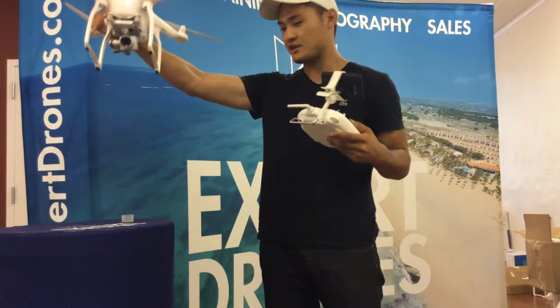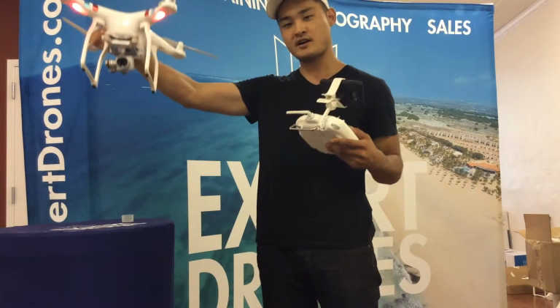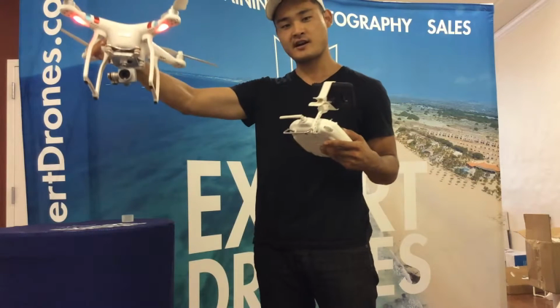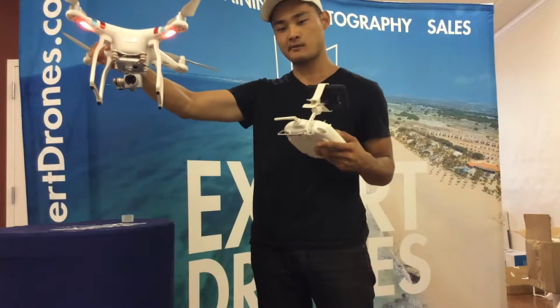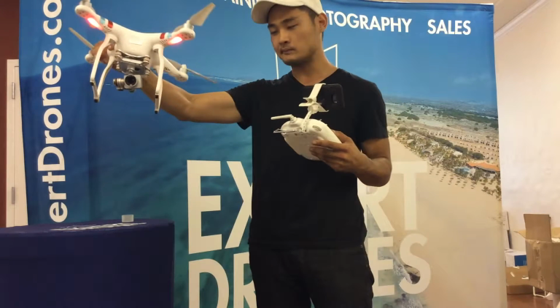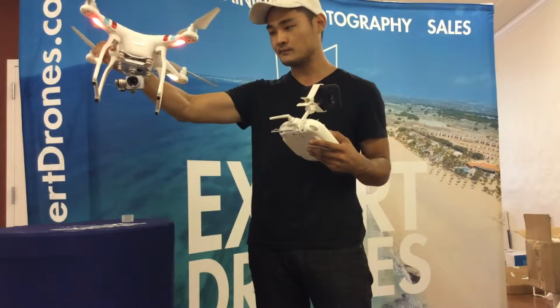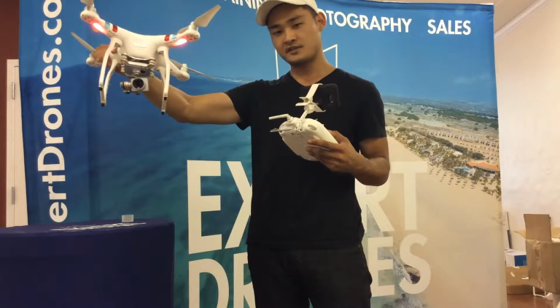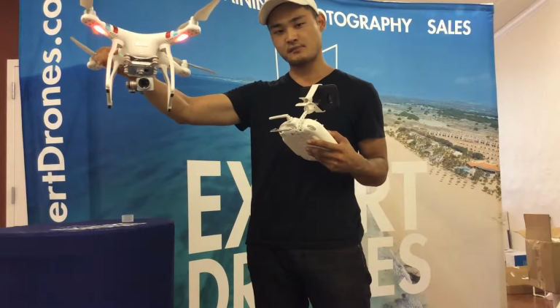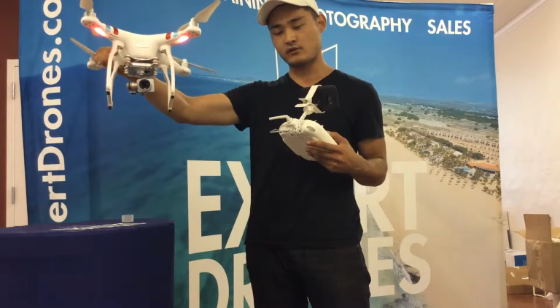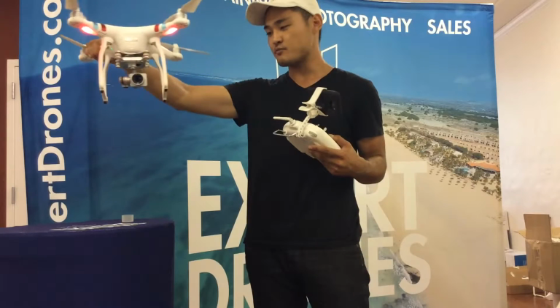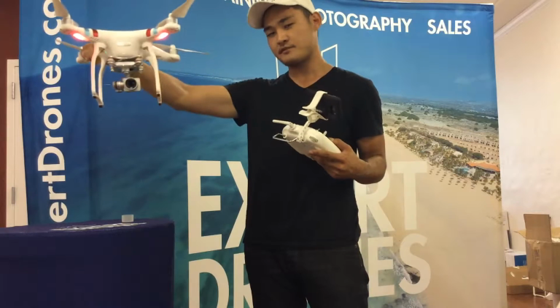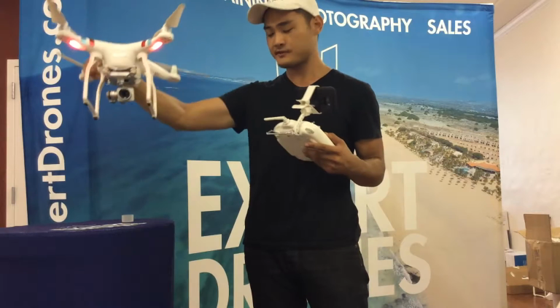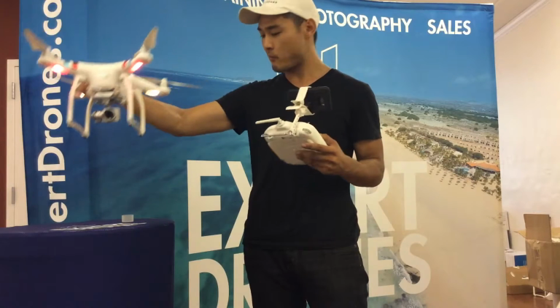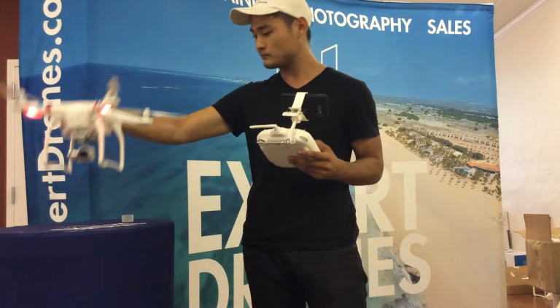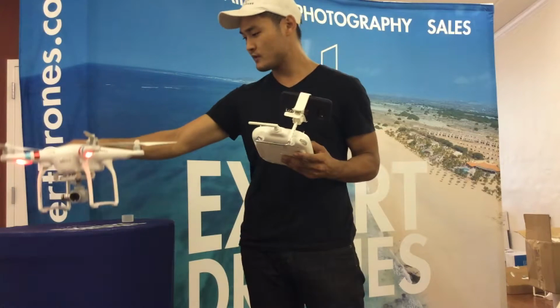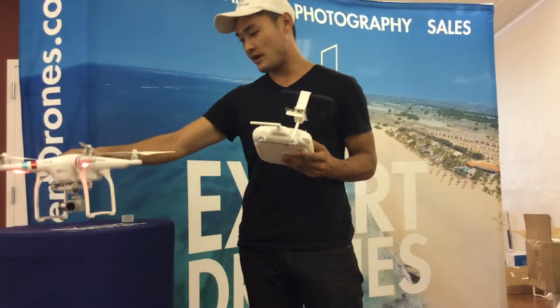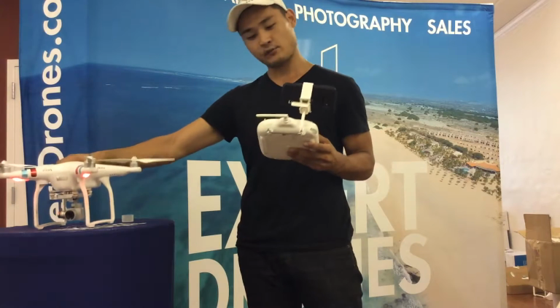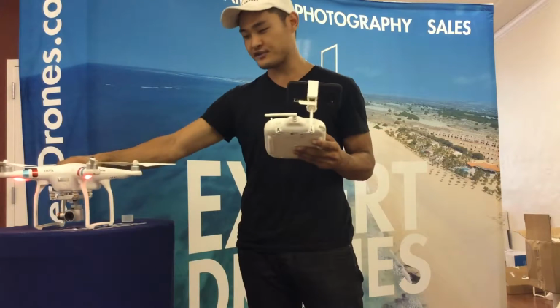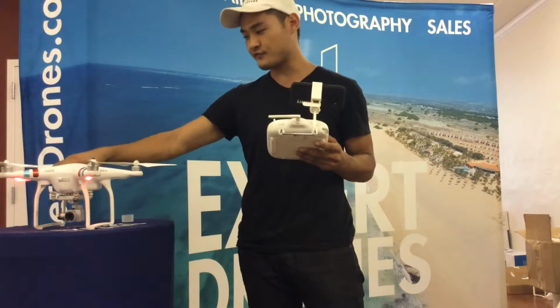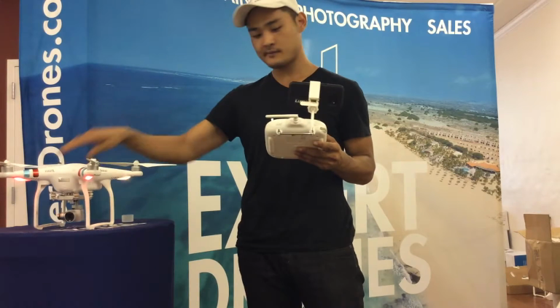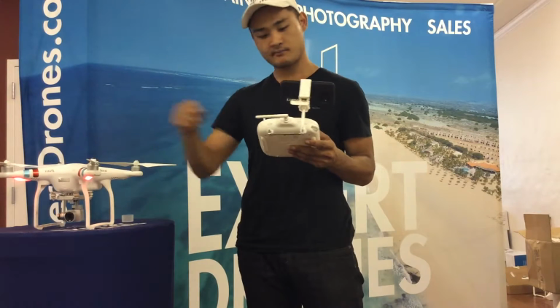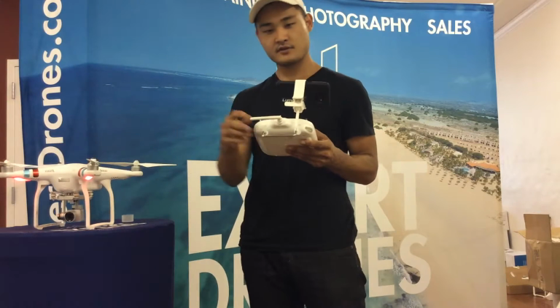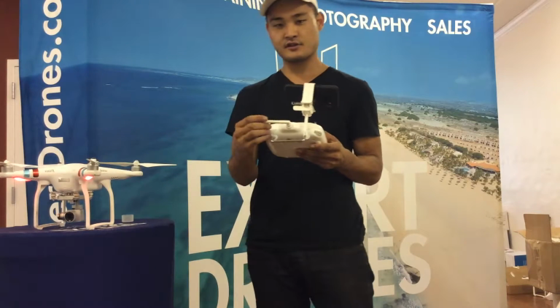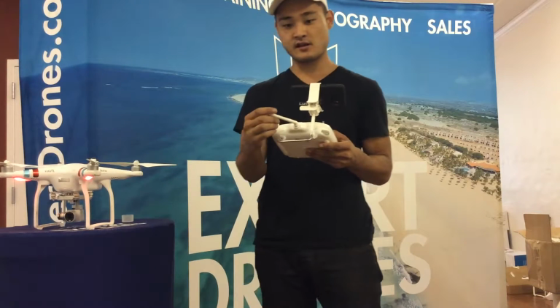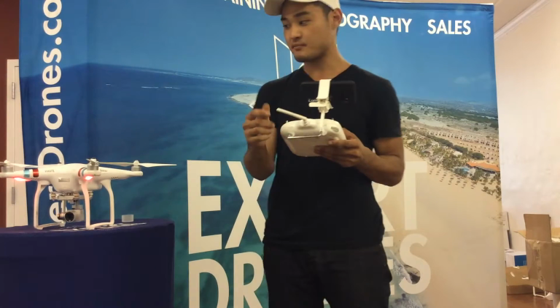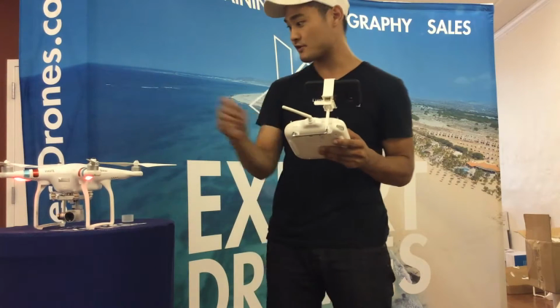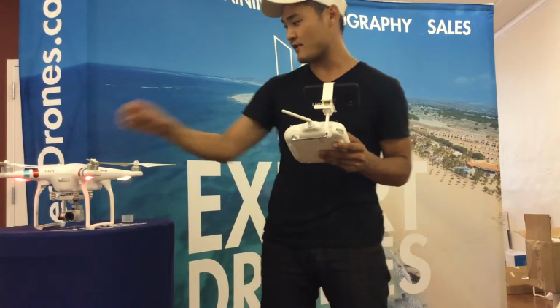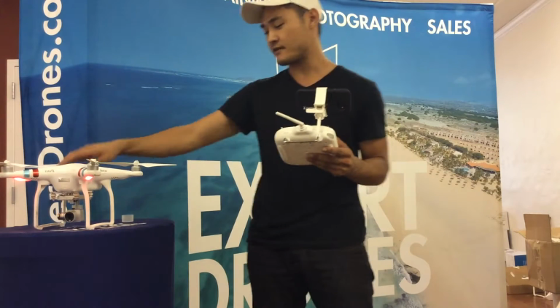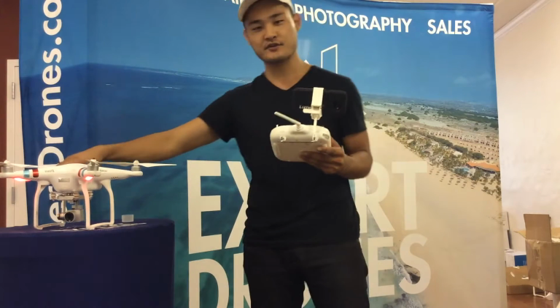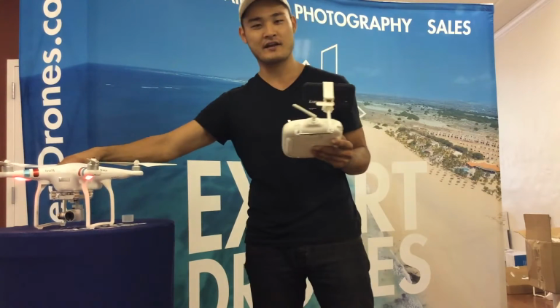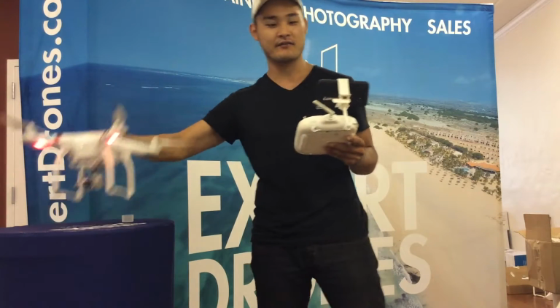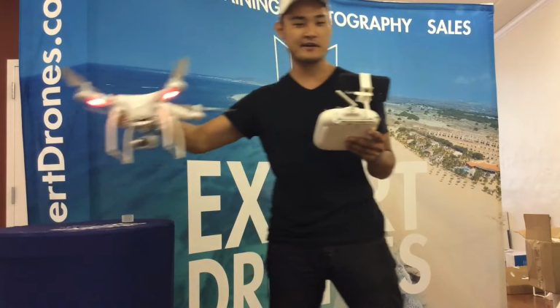I tried it out, took it about 100 meters, and it works just fine. So let's put it in the ground and show you how it flies.